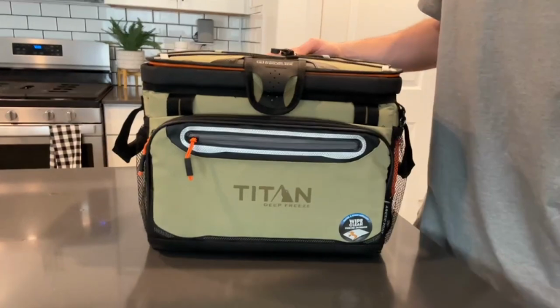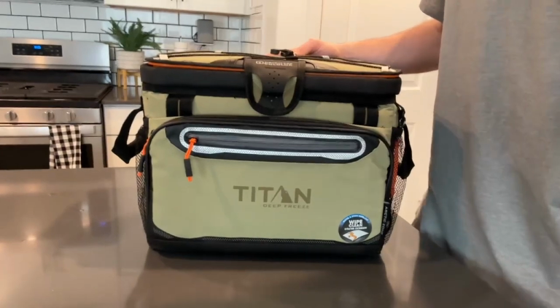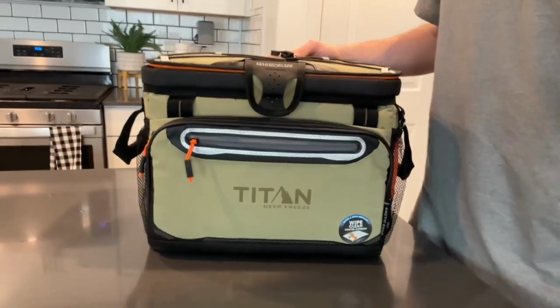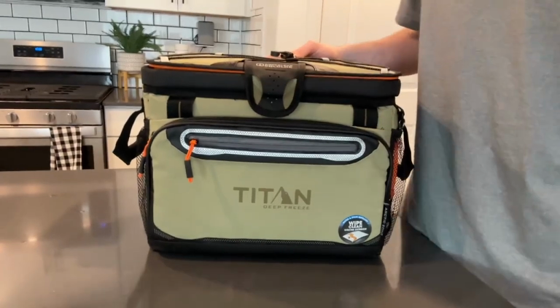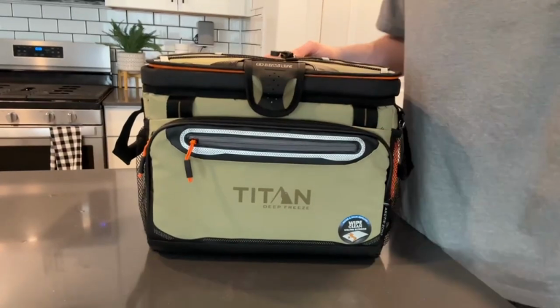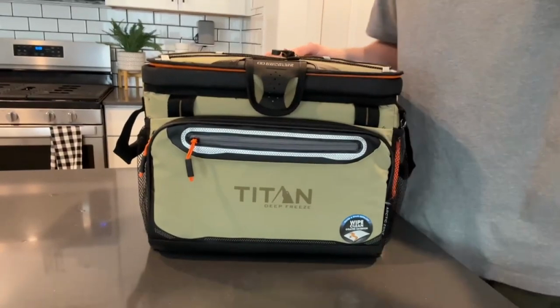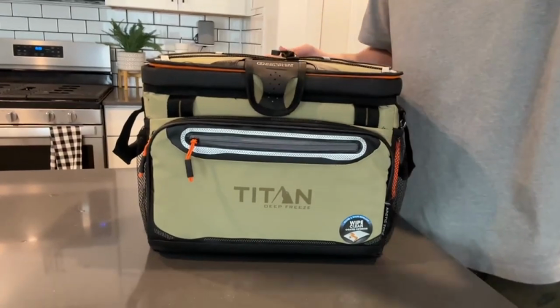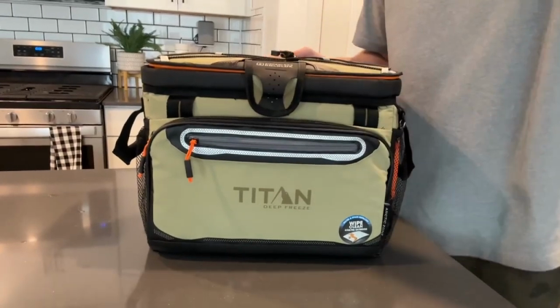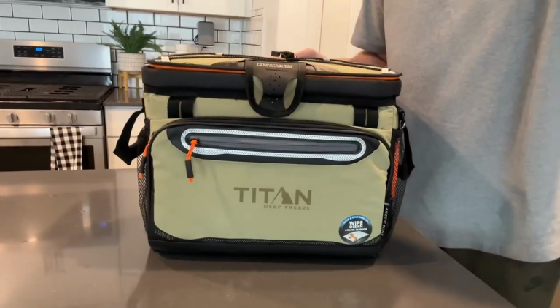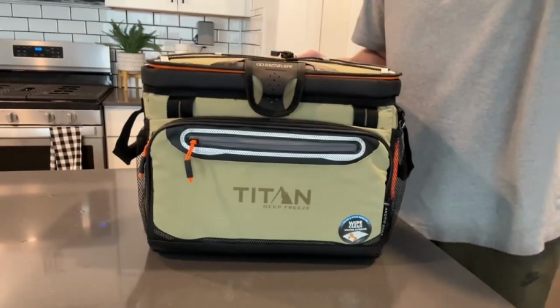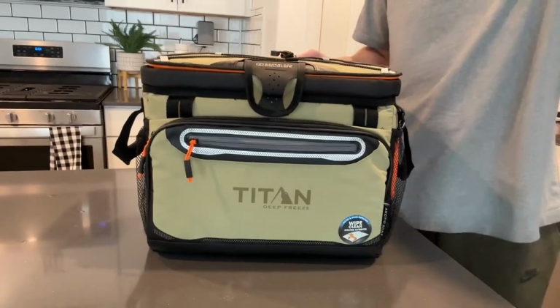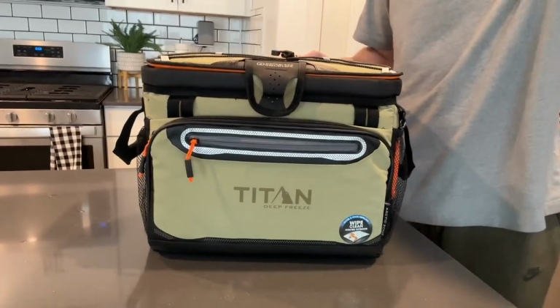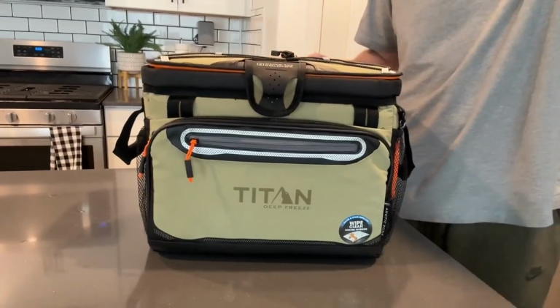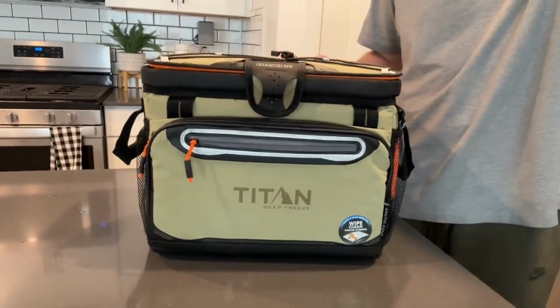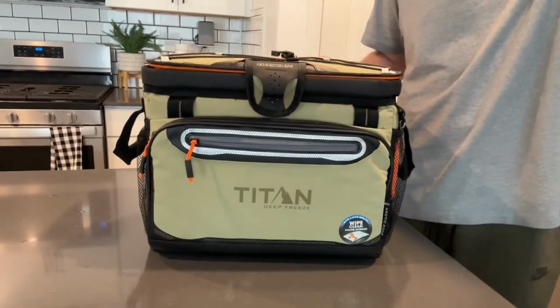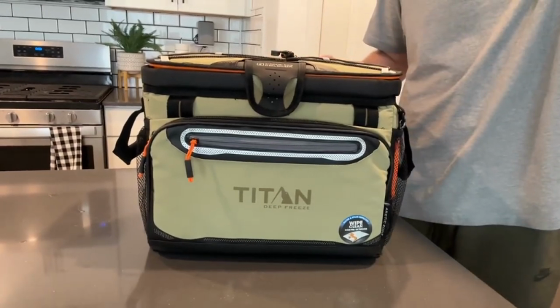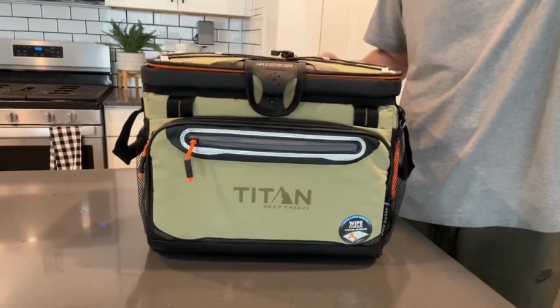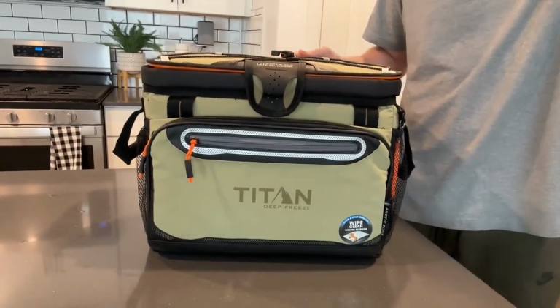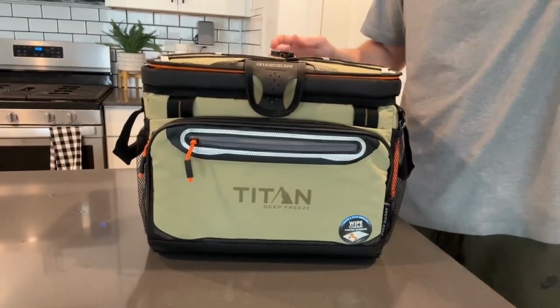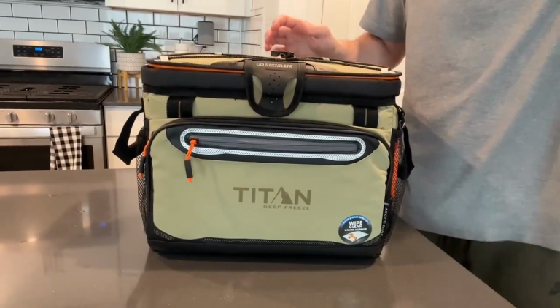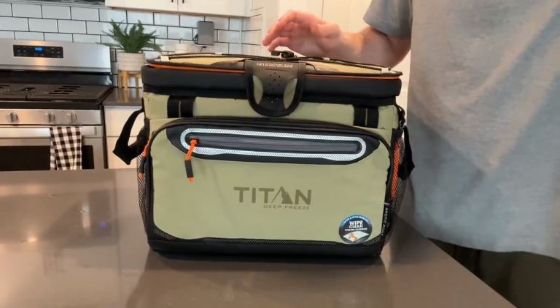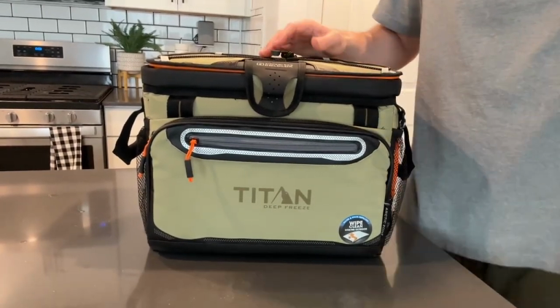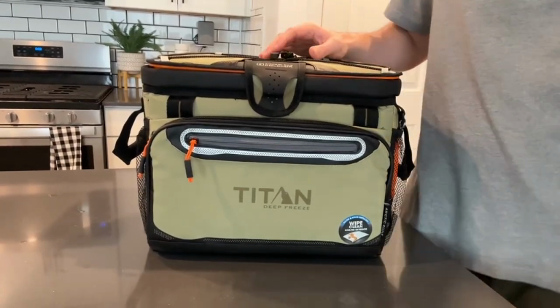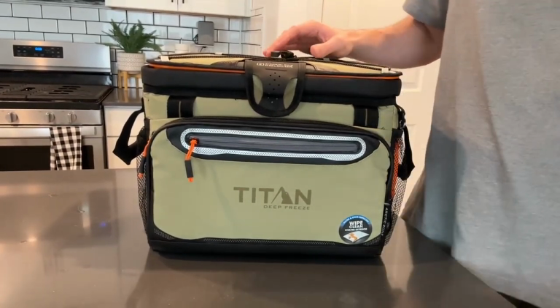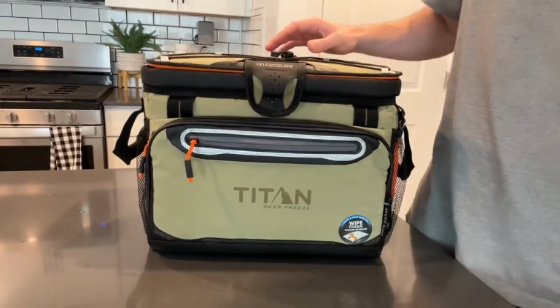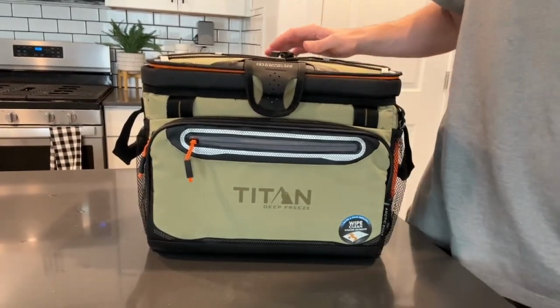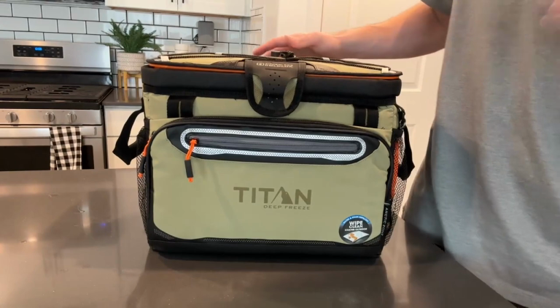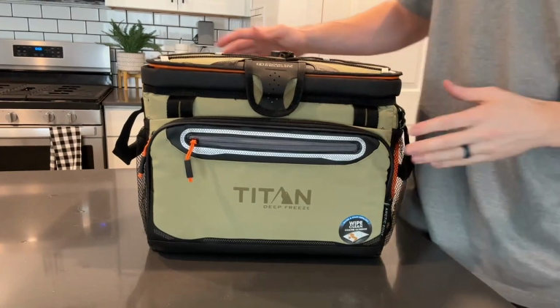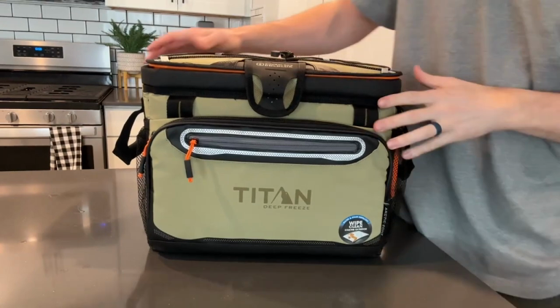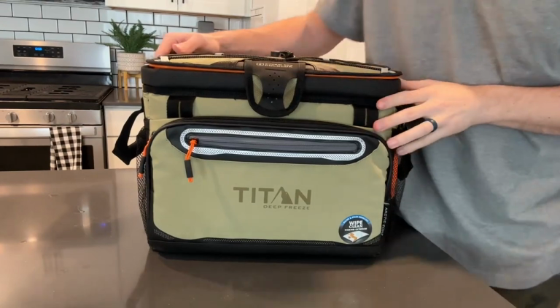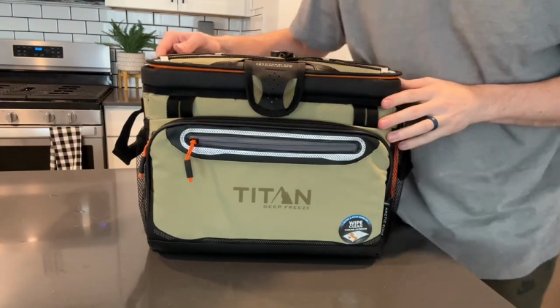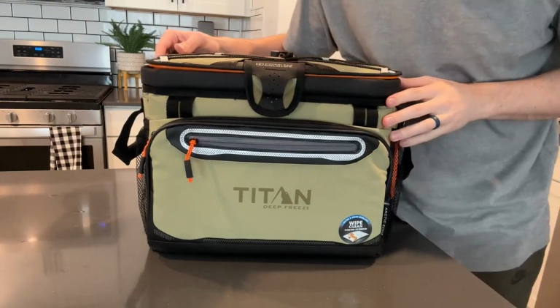Today we are looking at this Titan cooler. I'm going to go over everything you need to know about it and put it through a couple different tests.